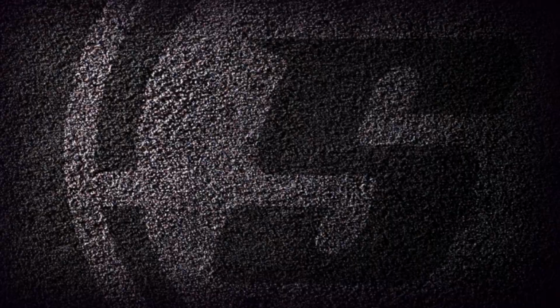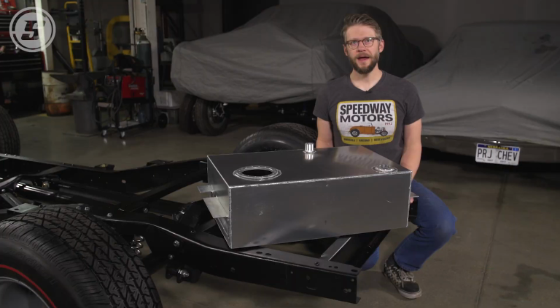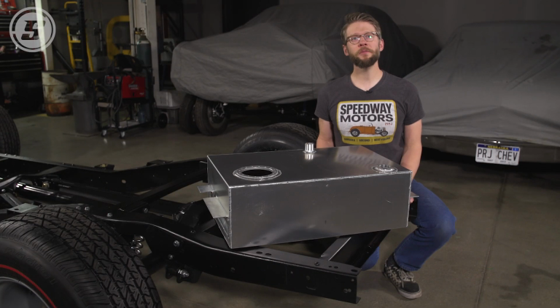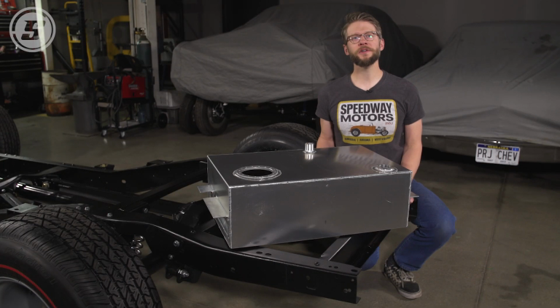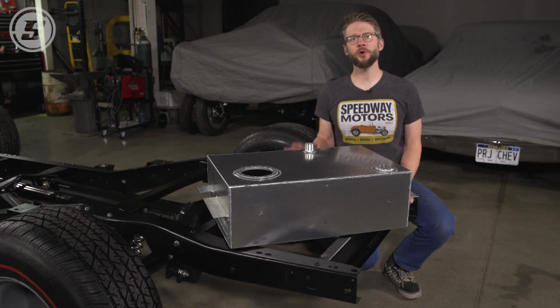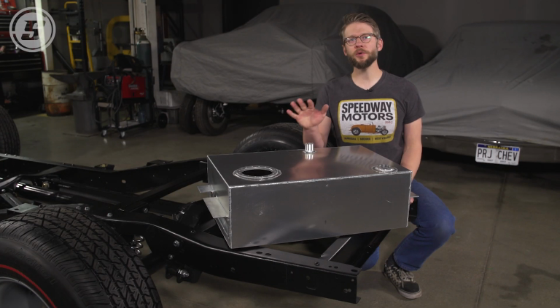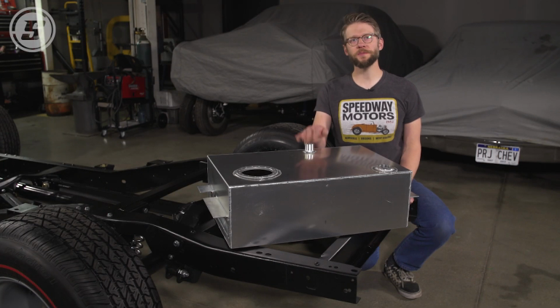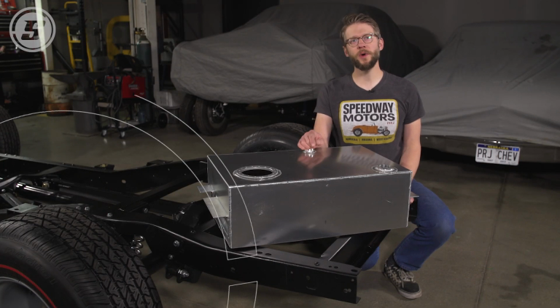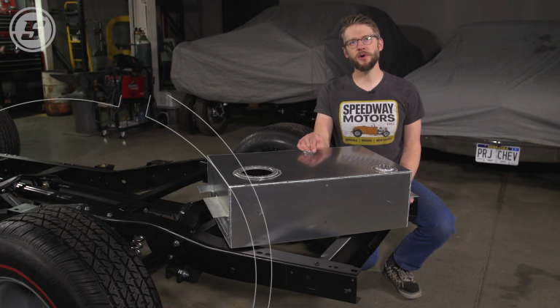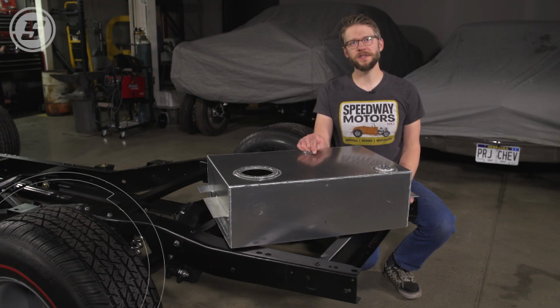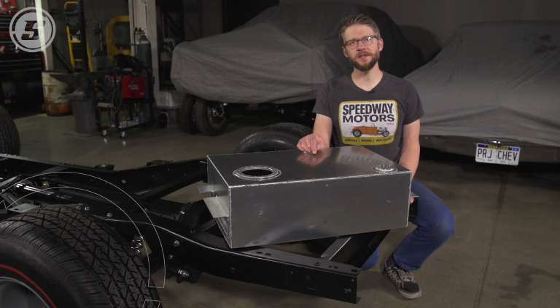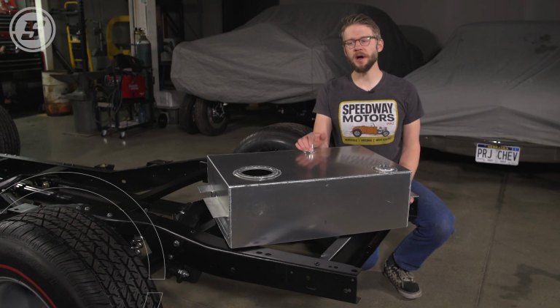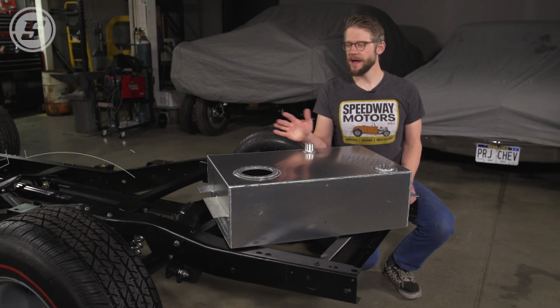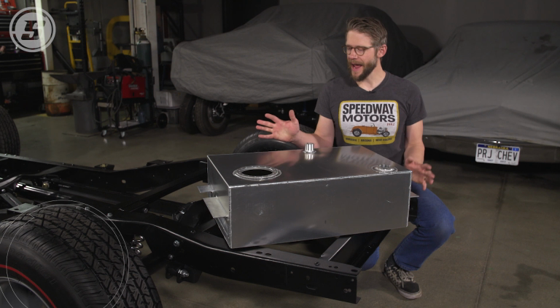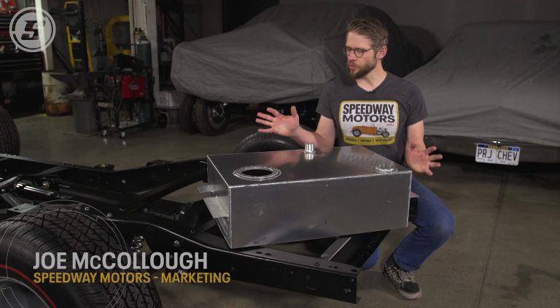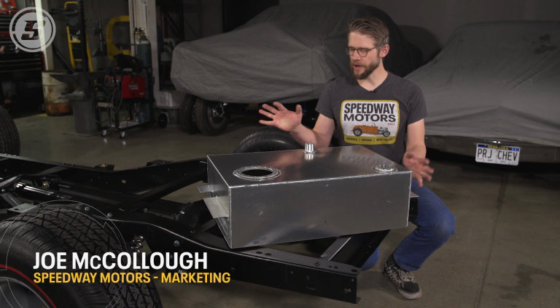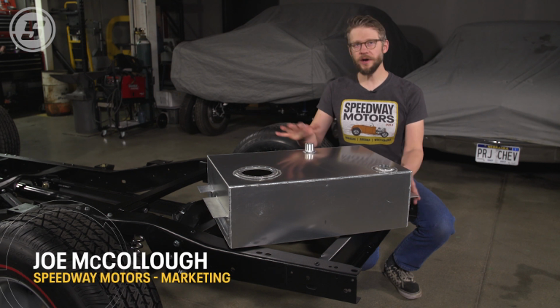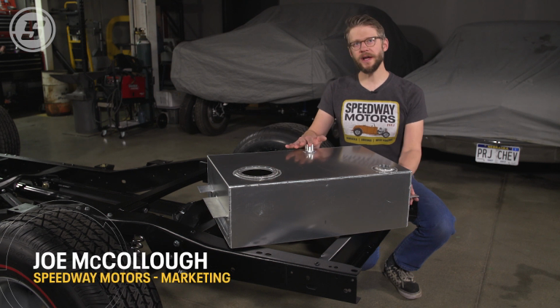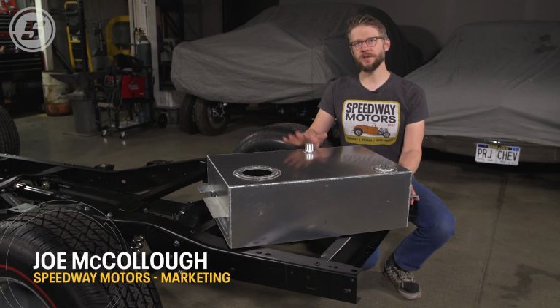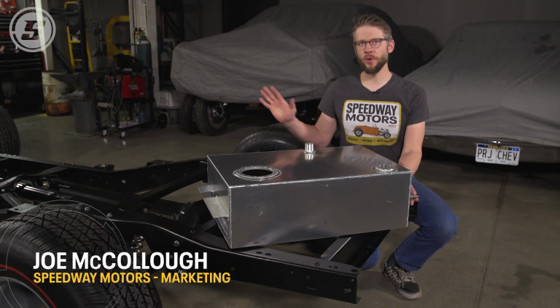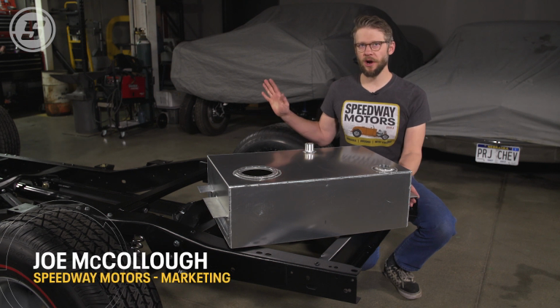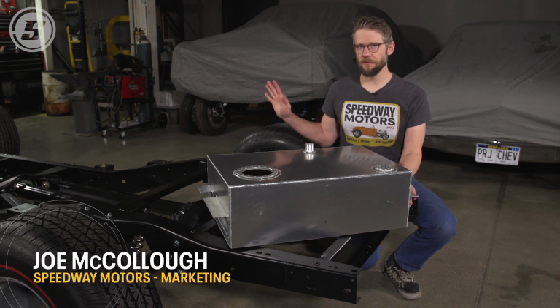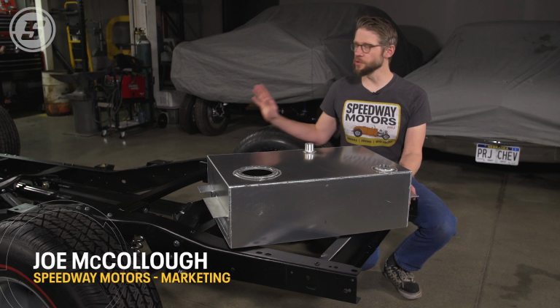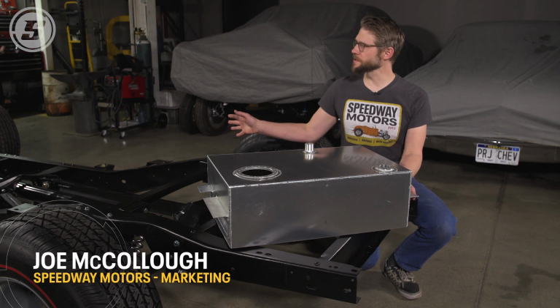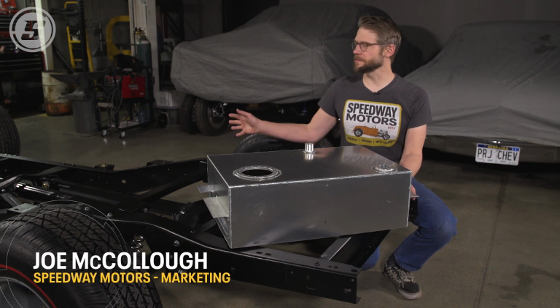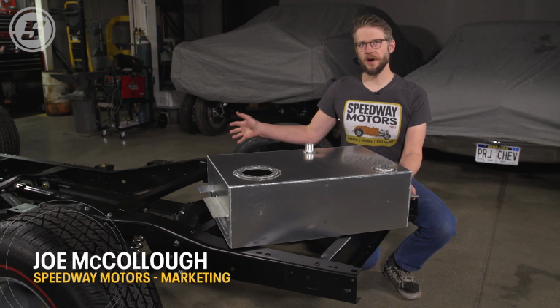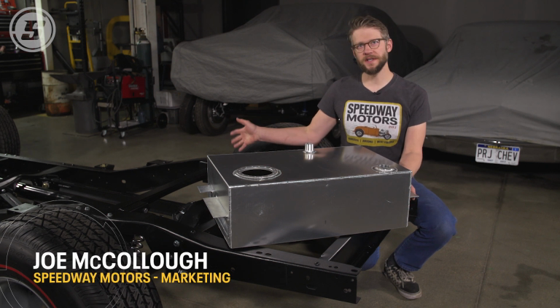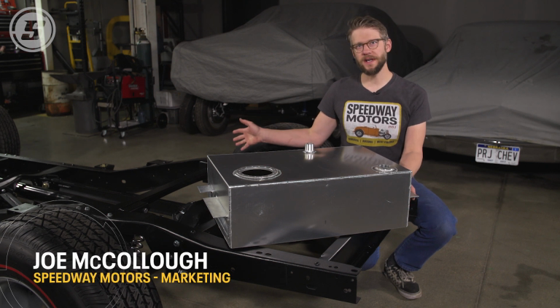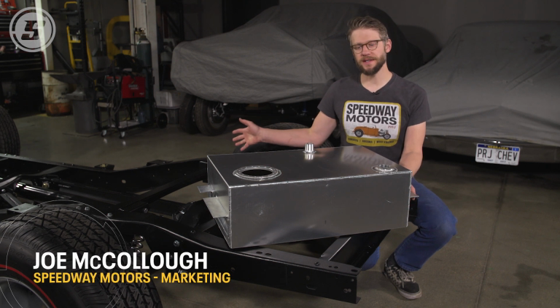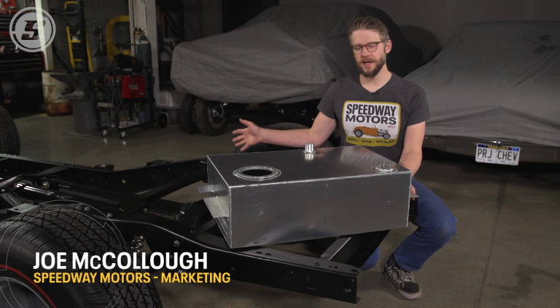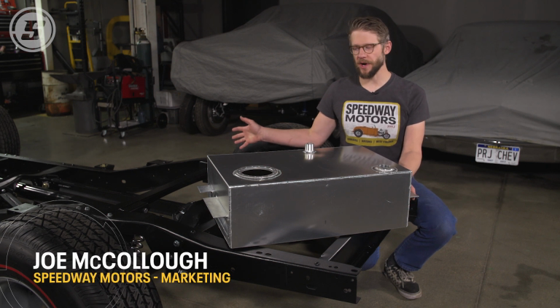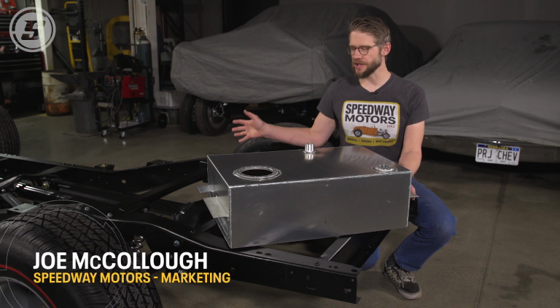Hey everybody, Joe here with Speedway Motors Tech Talk, and we're here today to start working on the fuel system for our 68 C10 project.